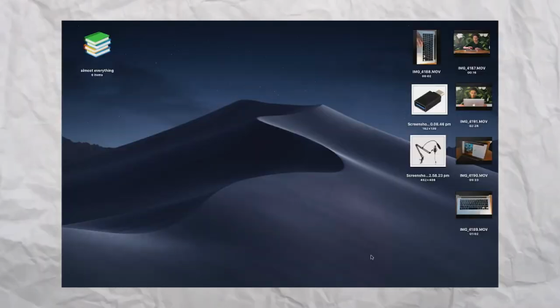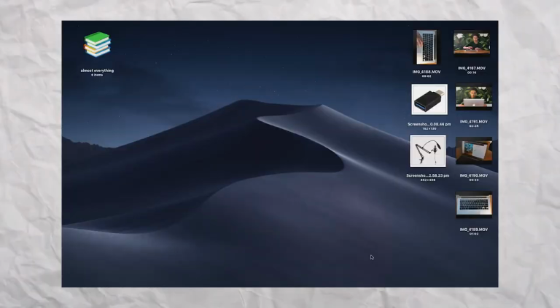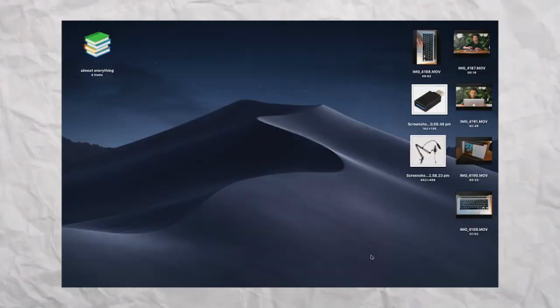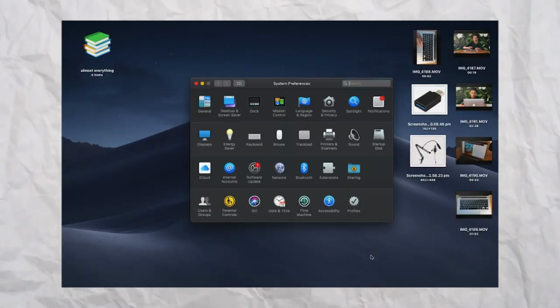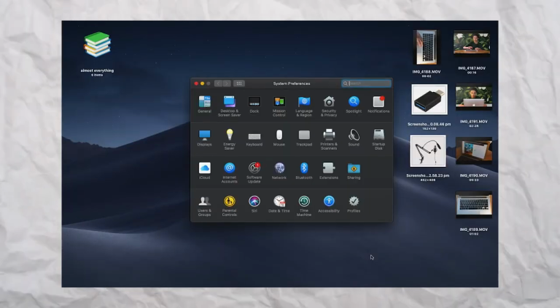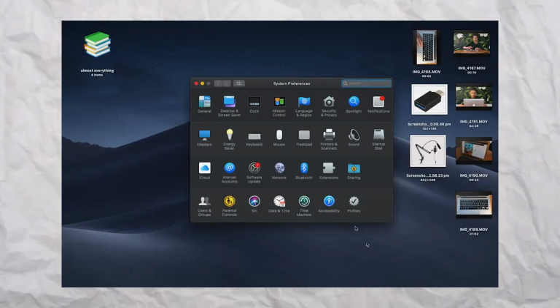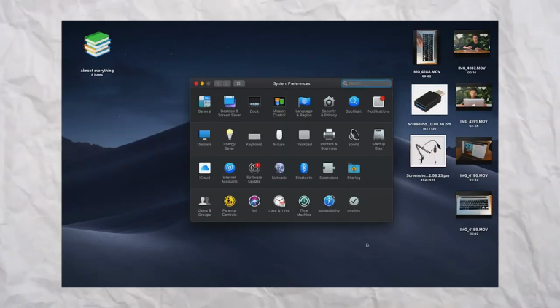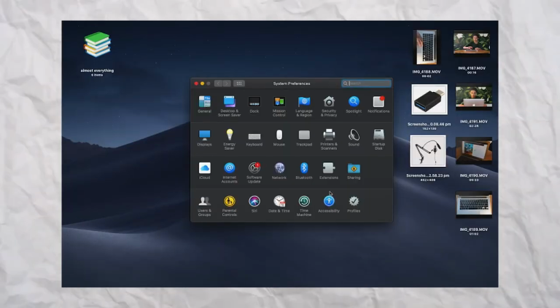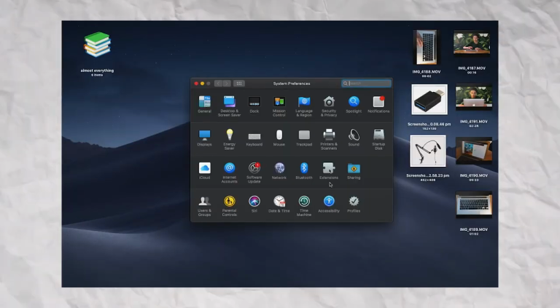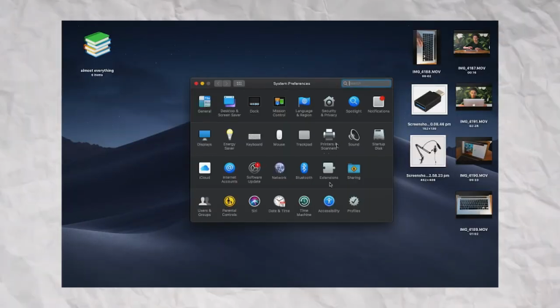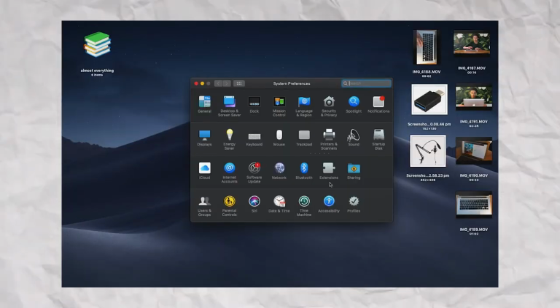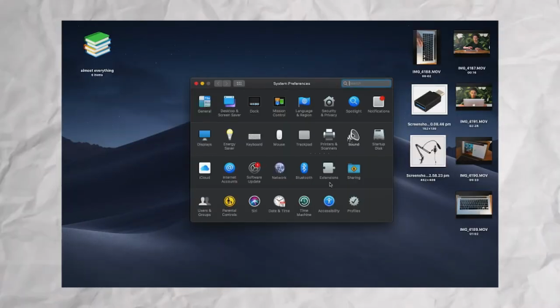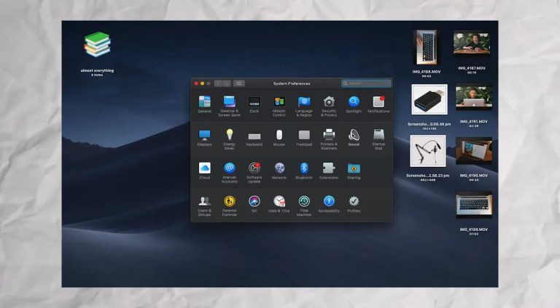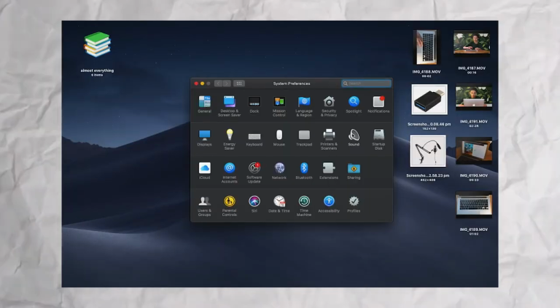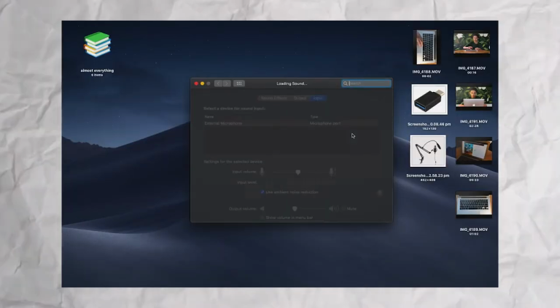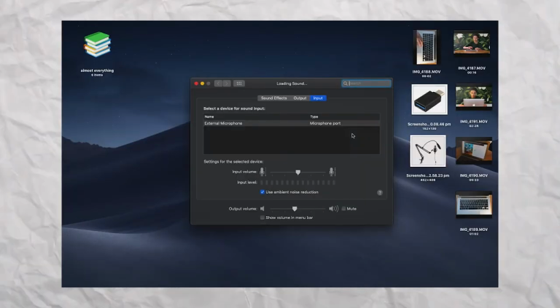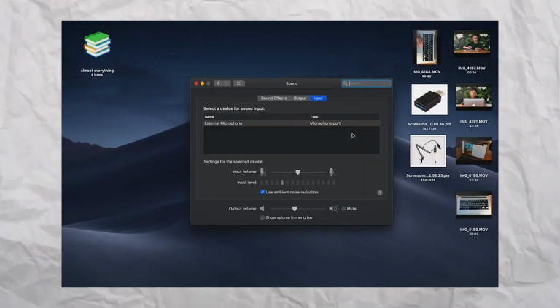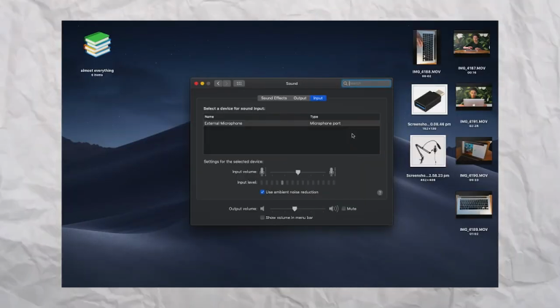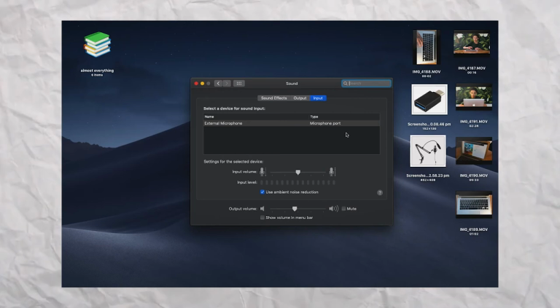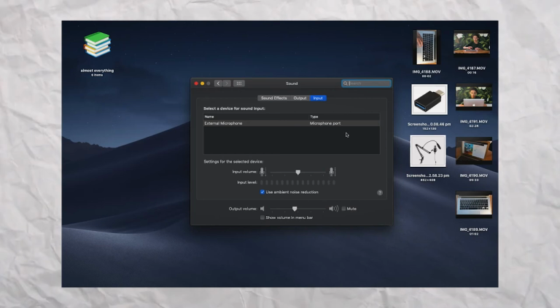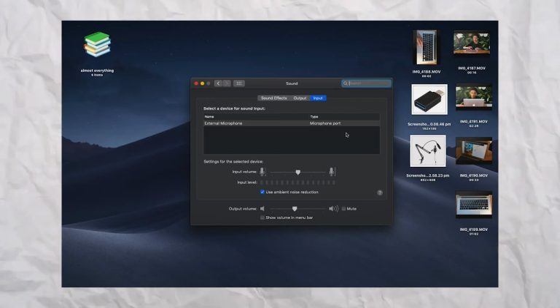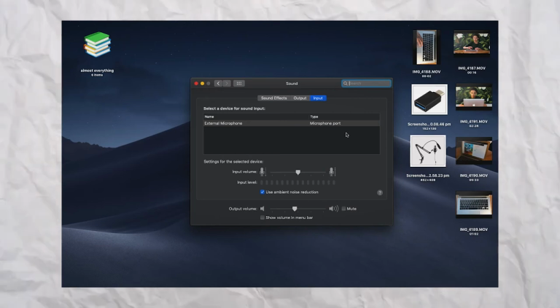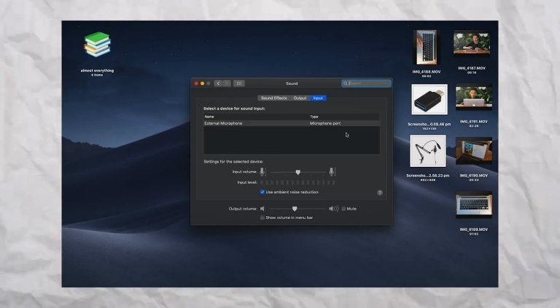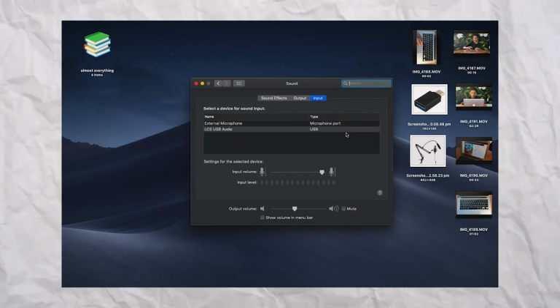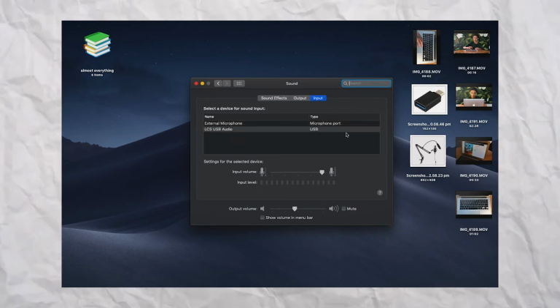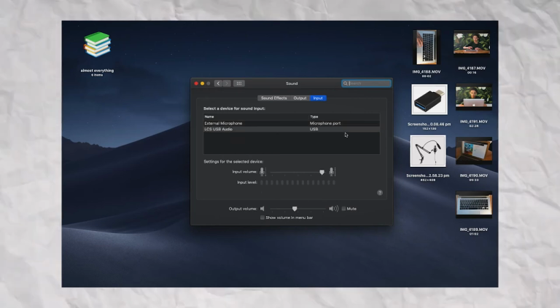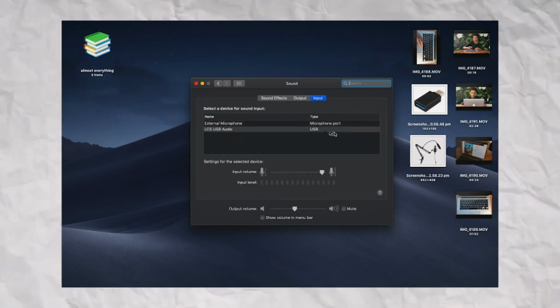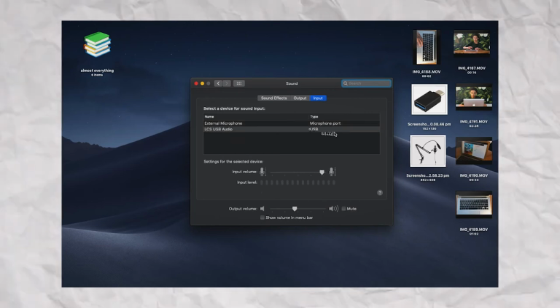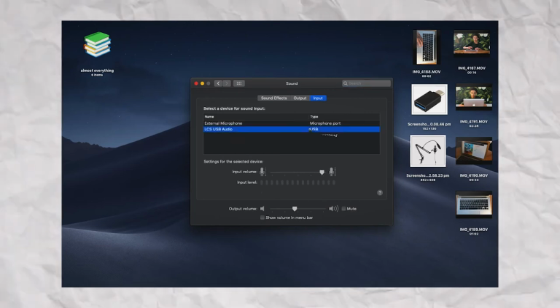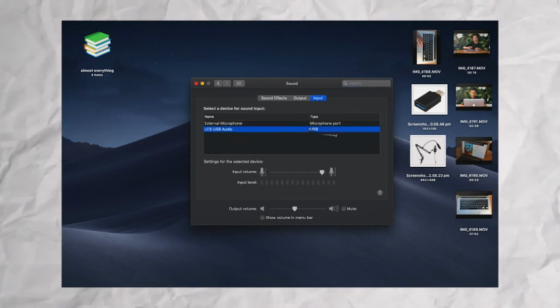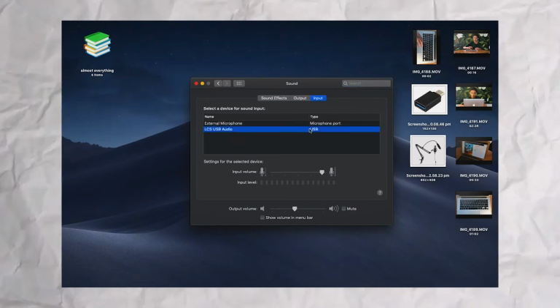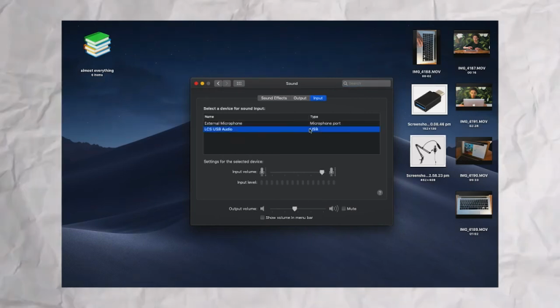You have to go into Settings, then Sound, and then wait for the name of the microphone to pop up, click on that, and then you should be all good.